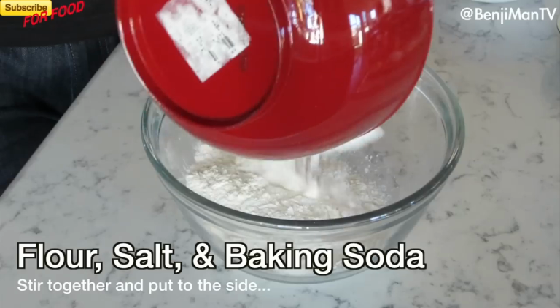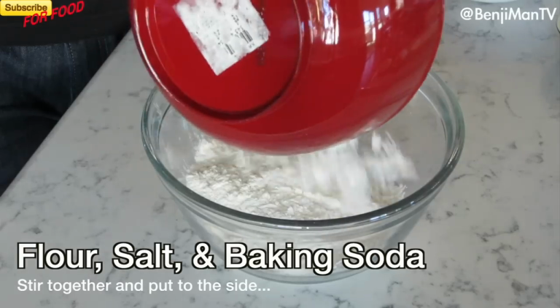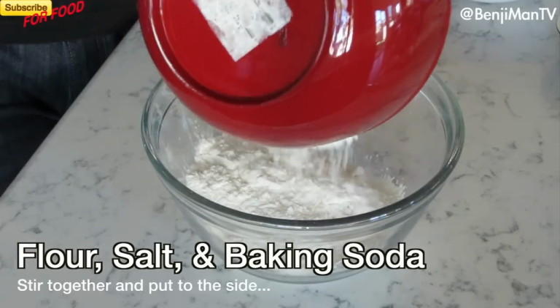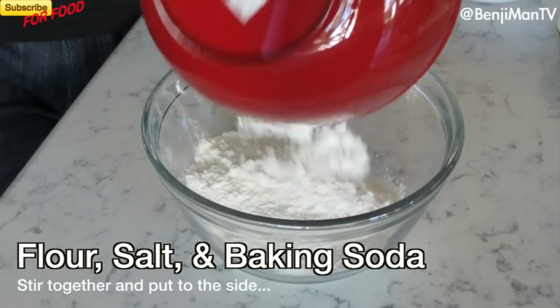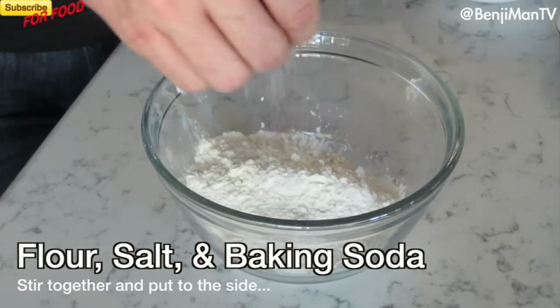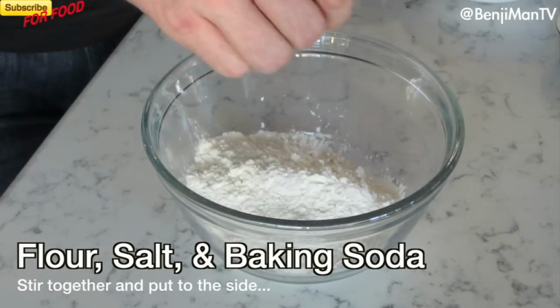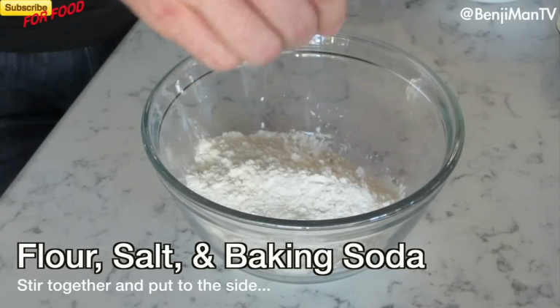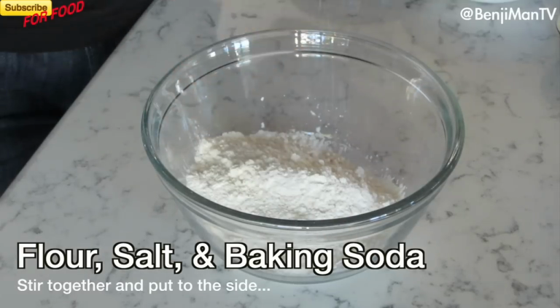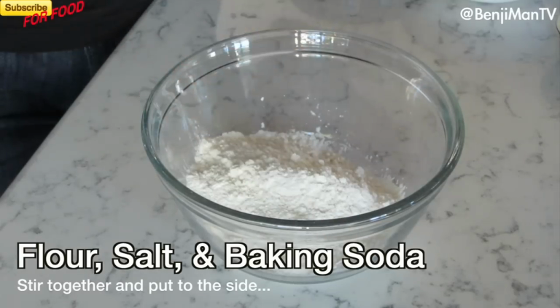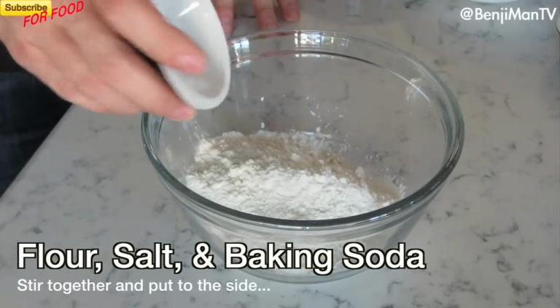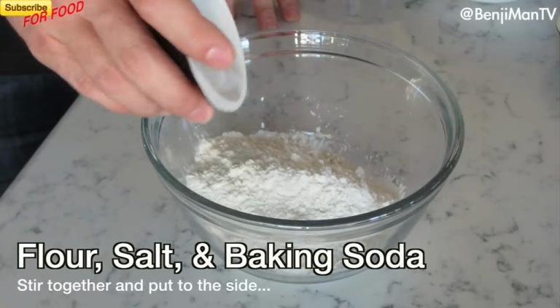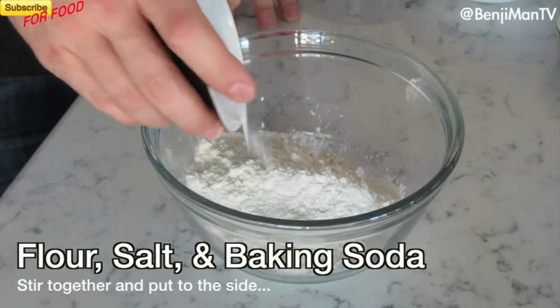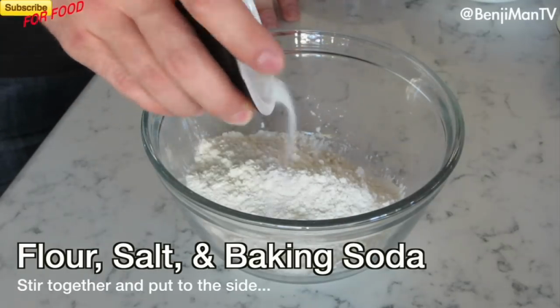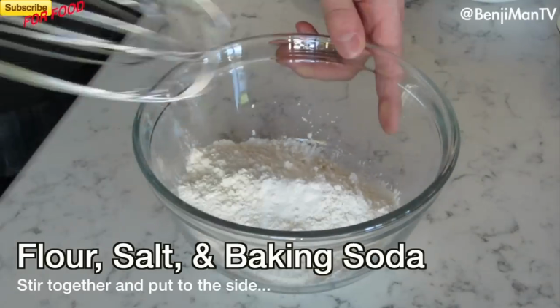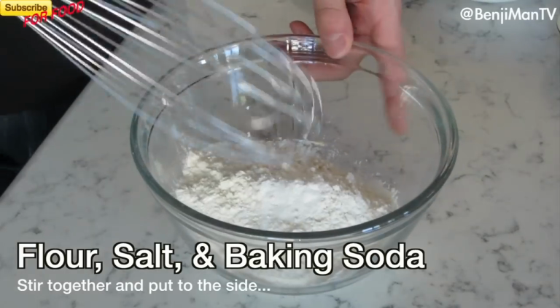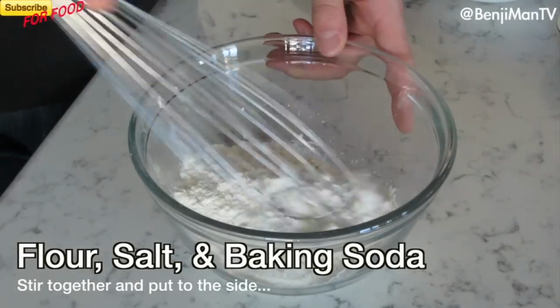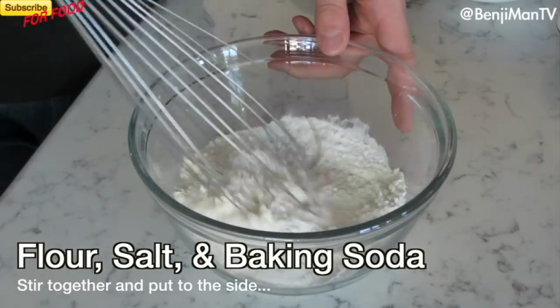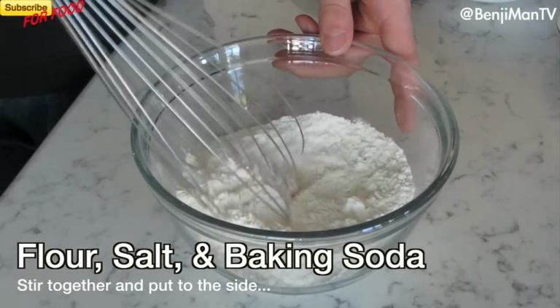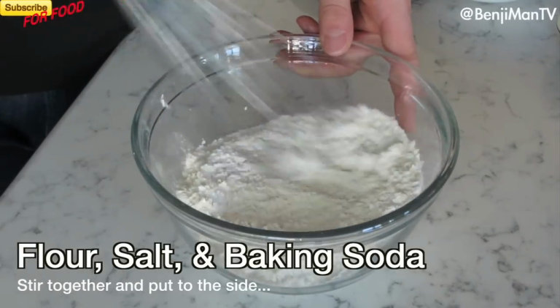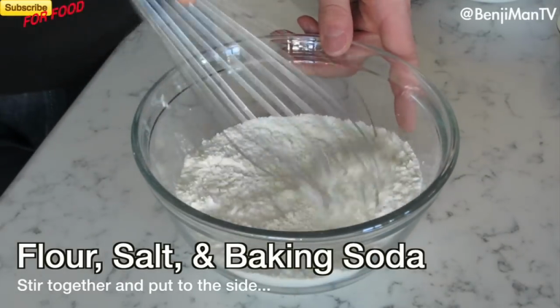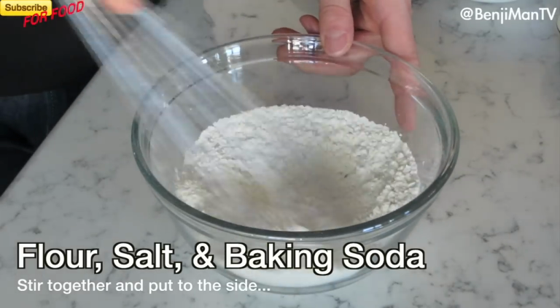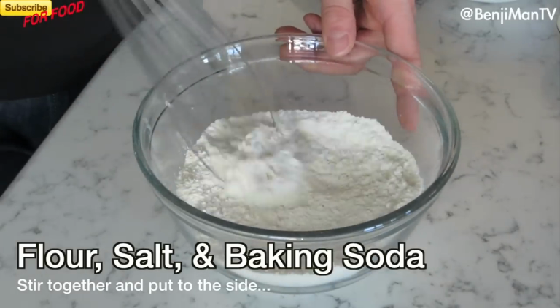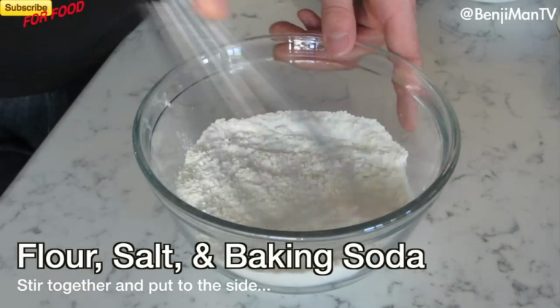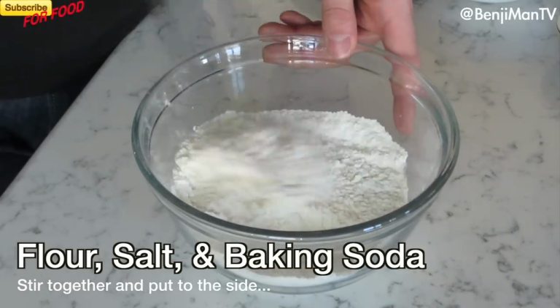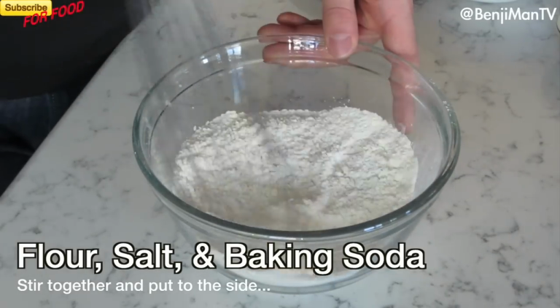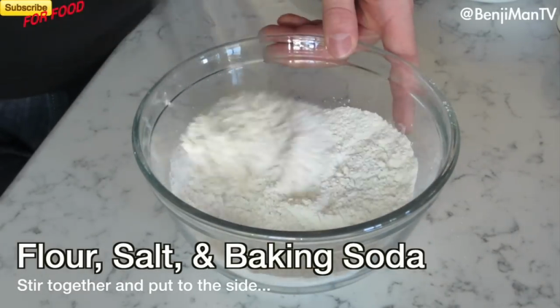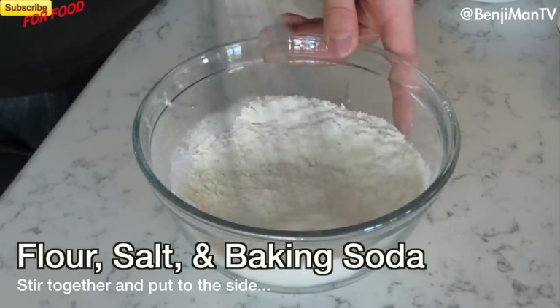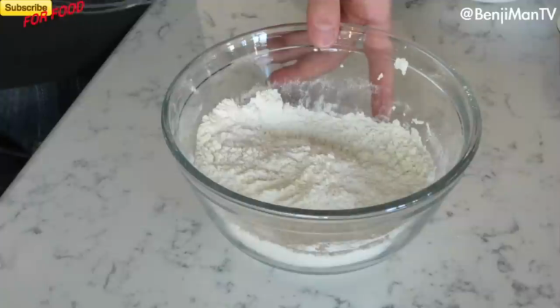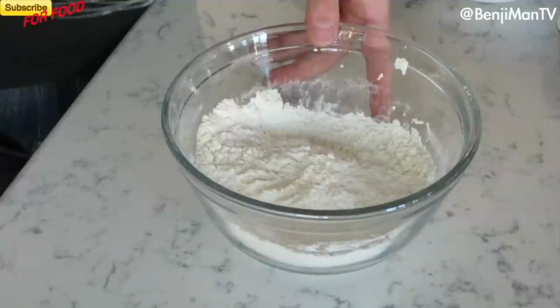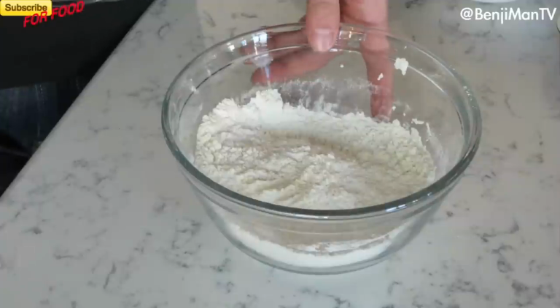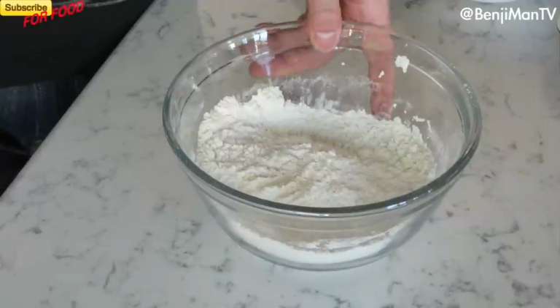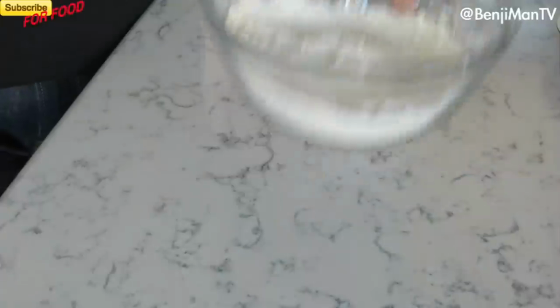First, you're going to get your flour, salt, and baking soda, and stir that around with a whisk. Set that to the side.